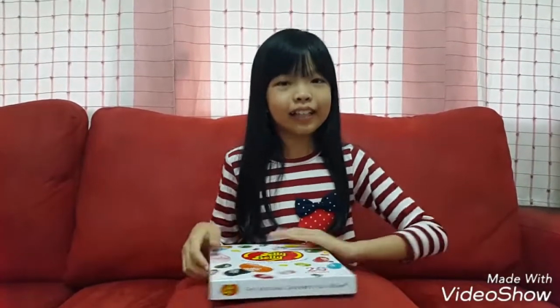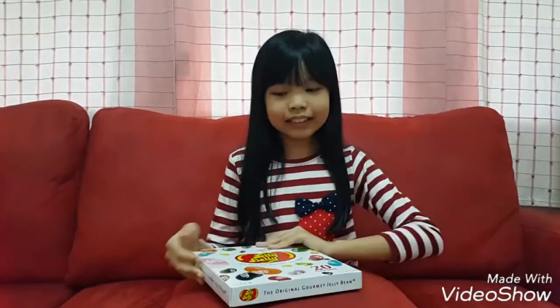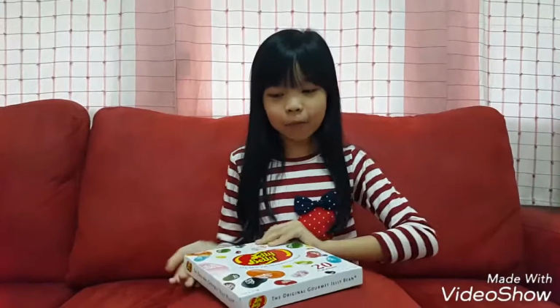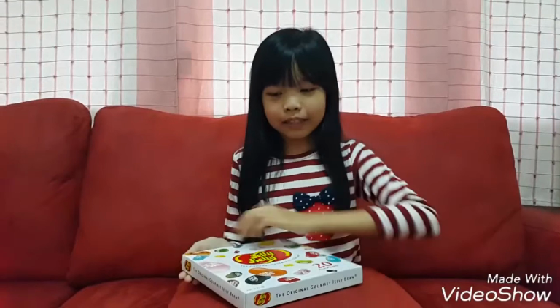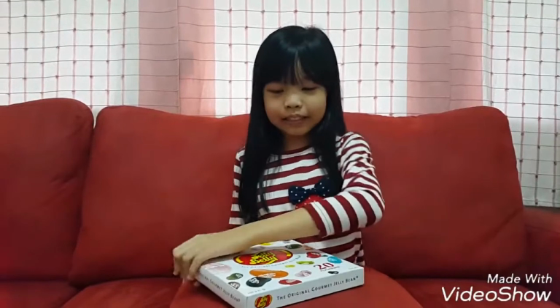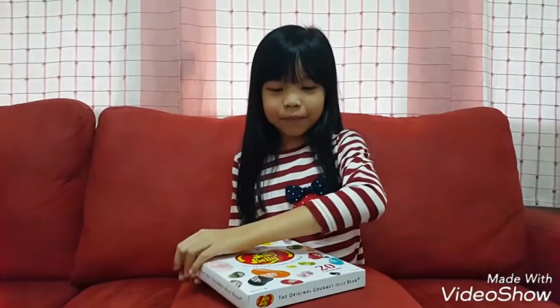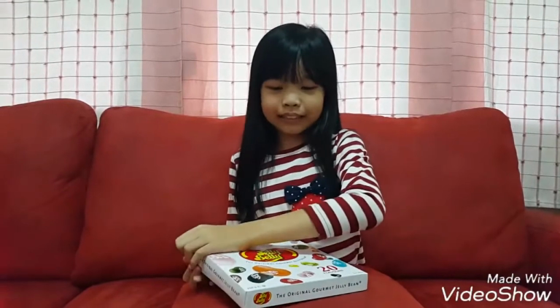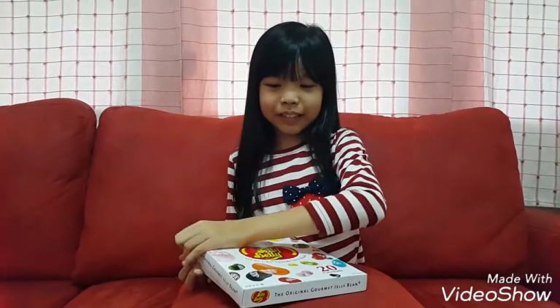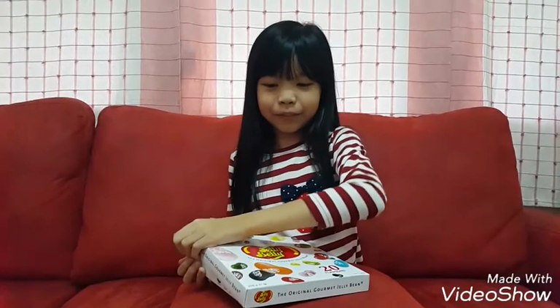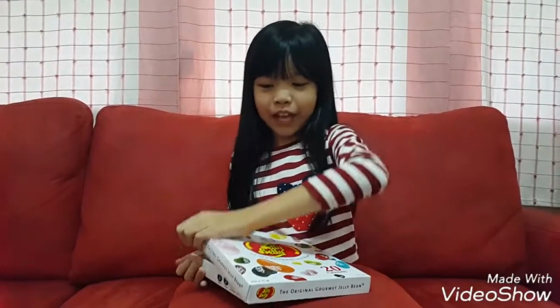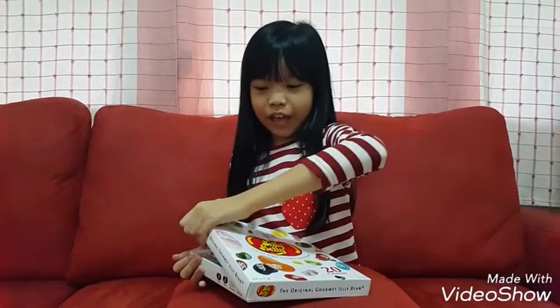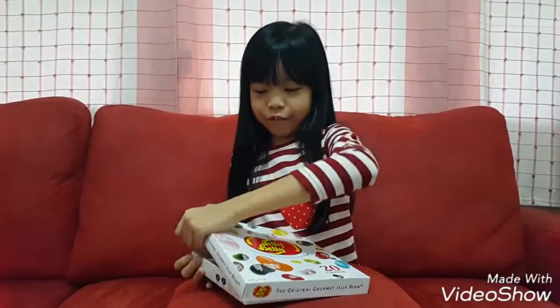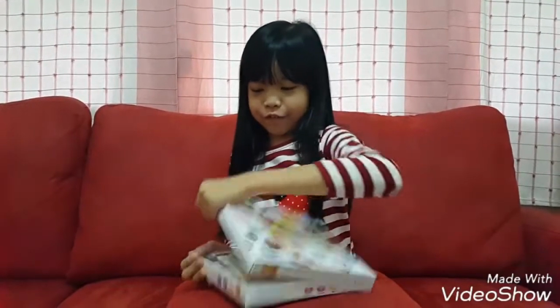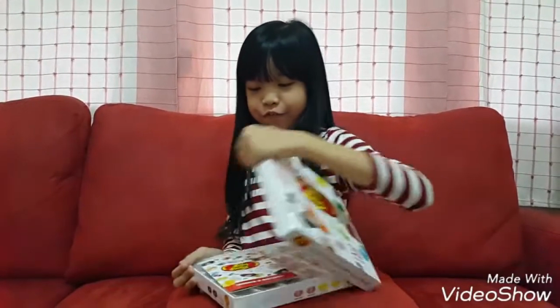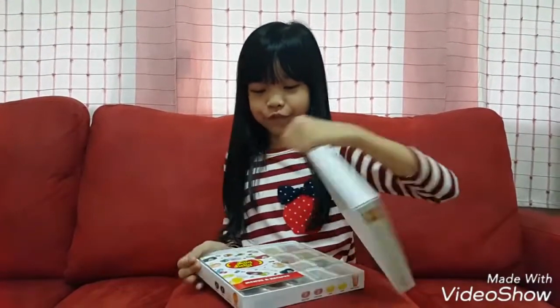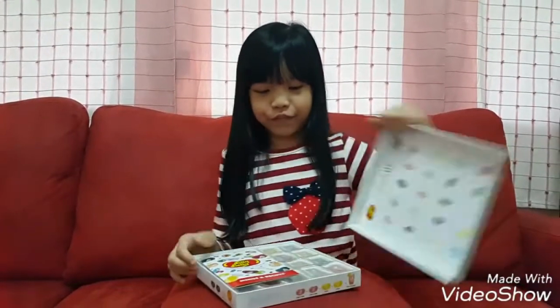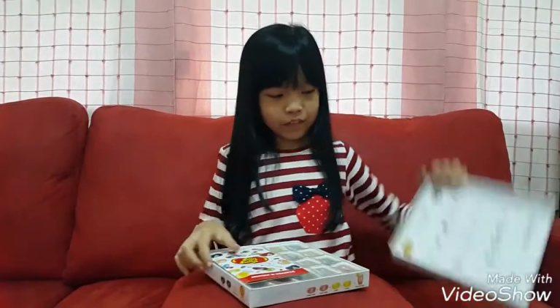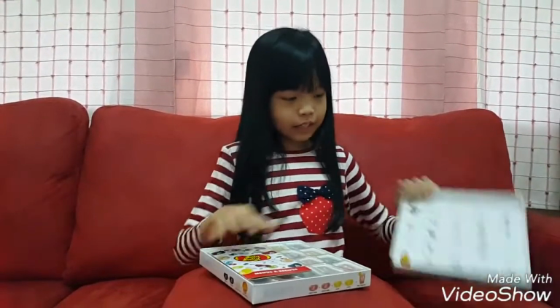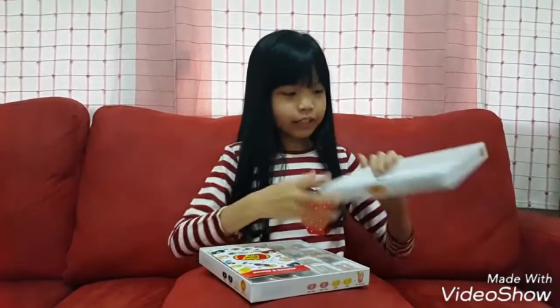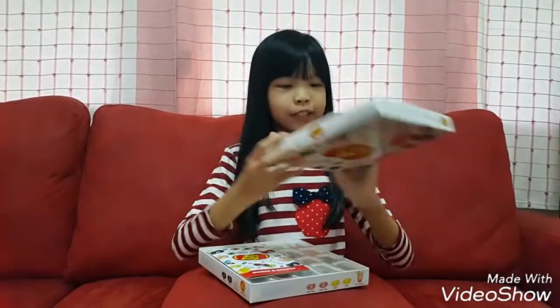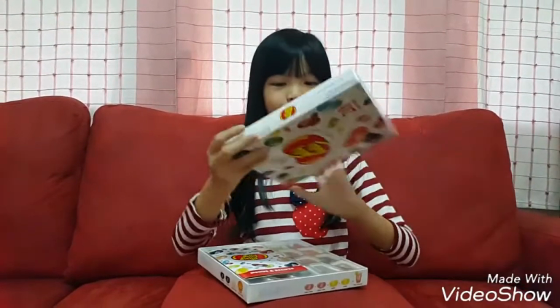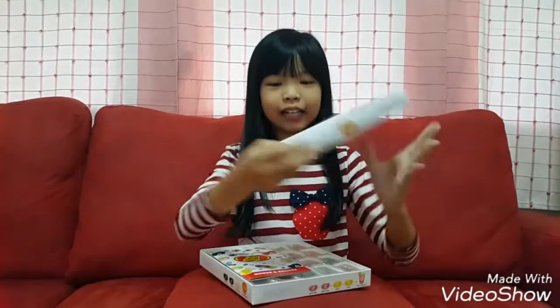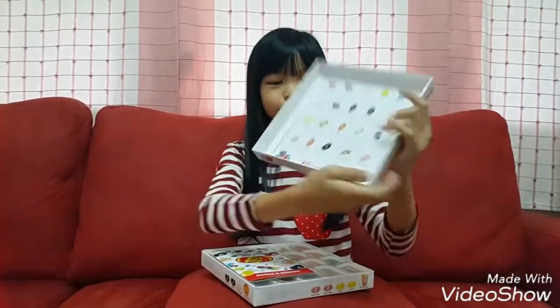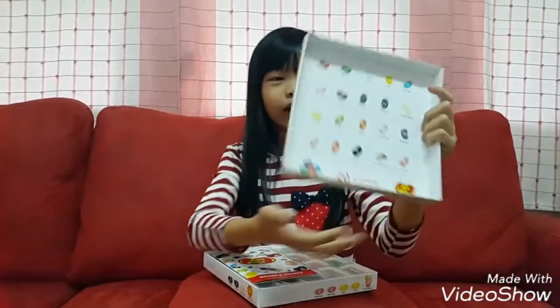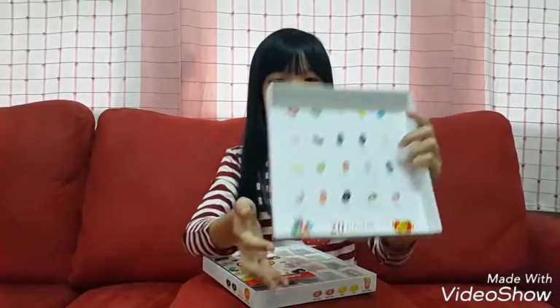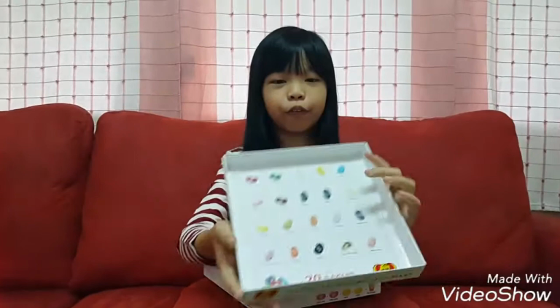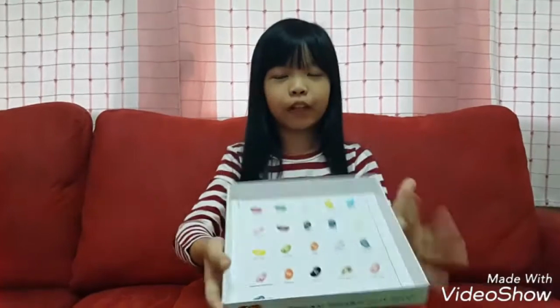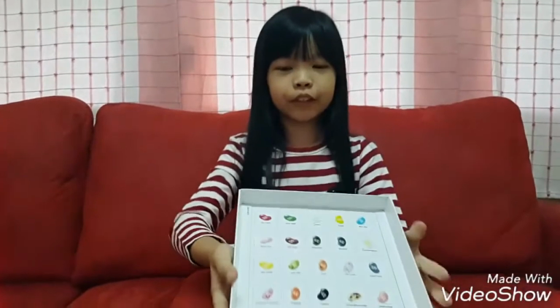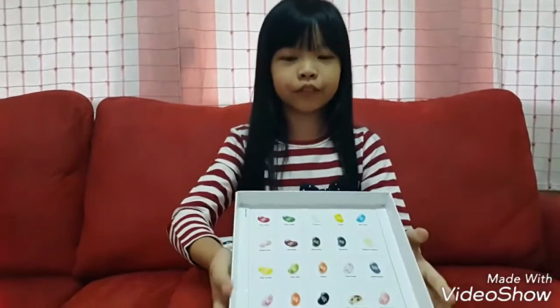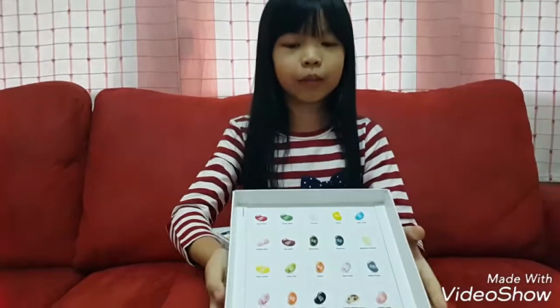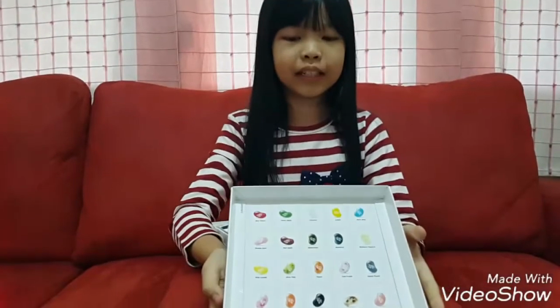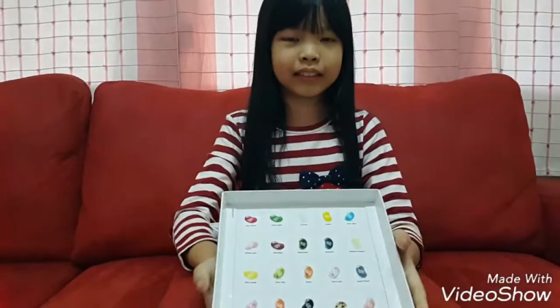Let's open these up and see what we have. This box has 20 different flavors of jelly beans.